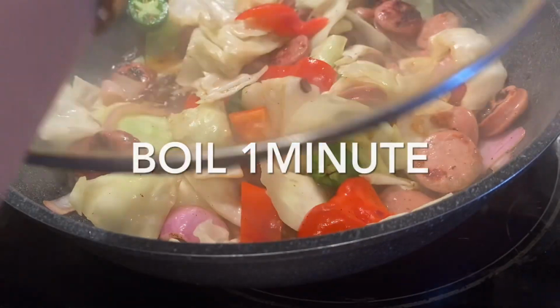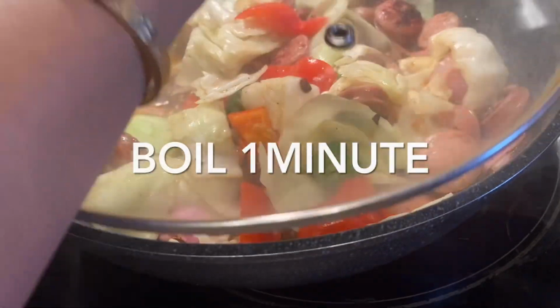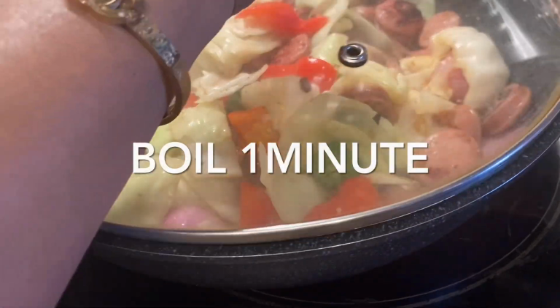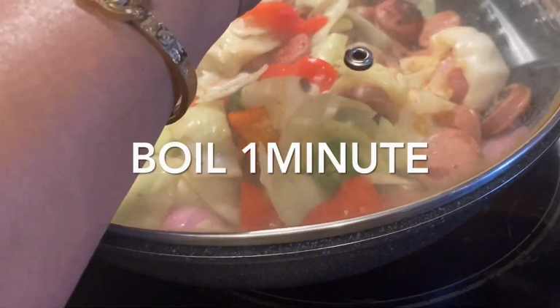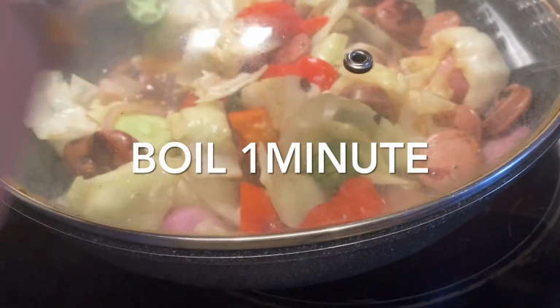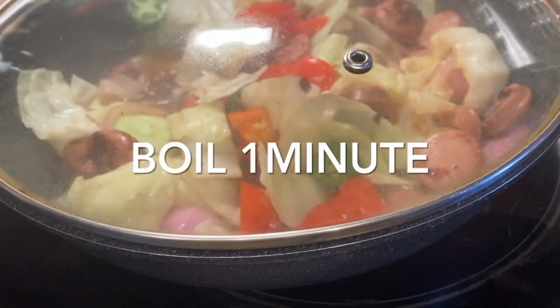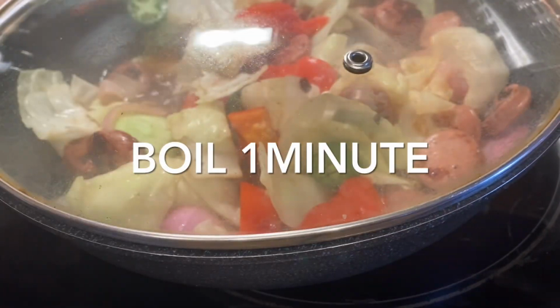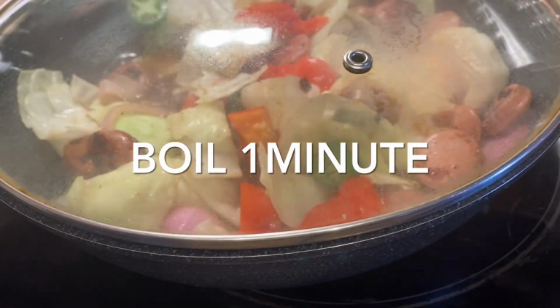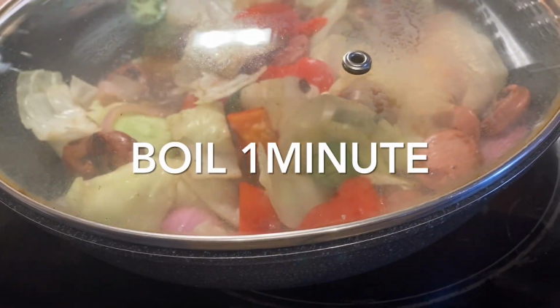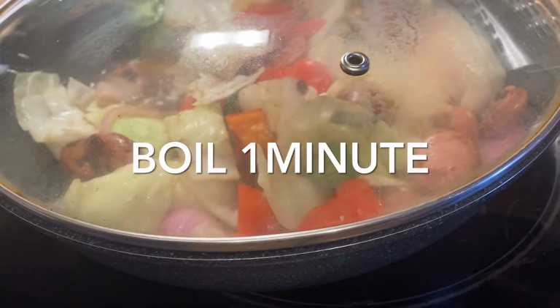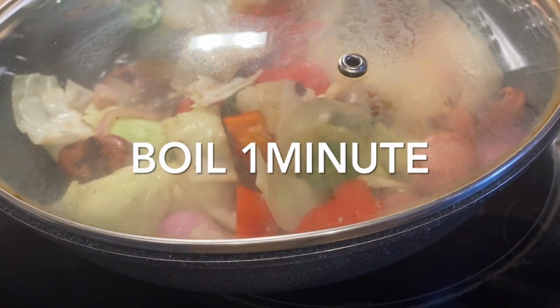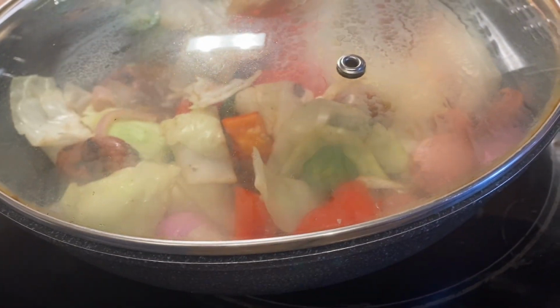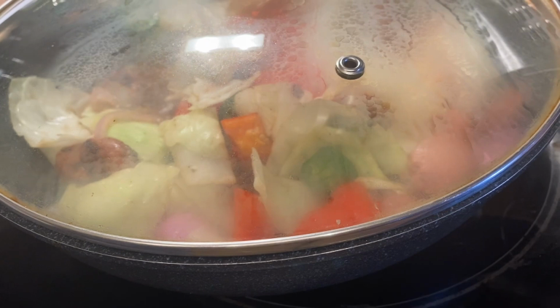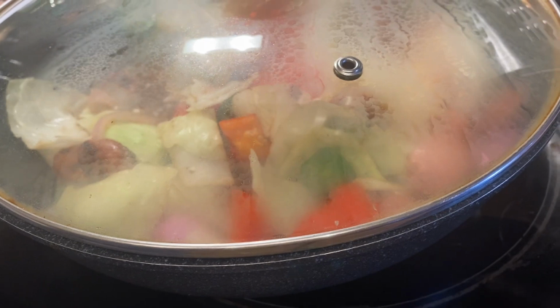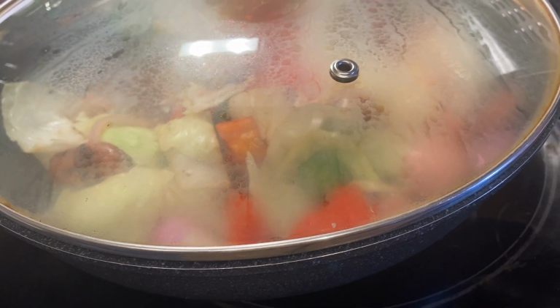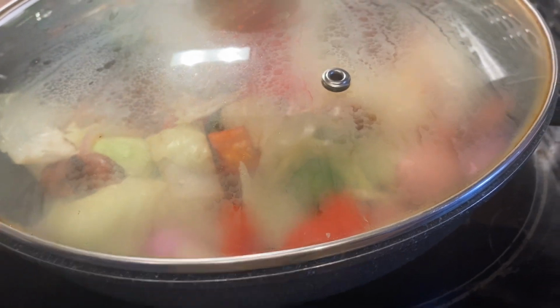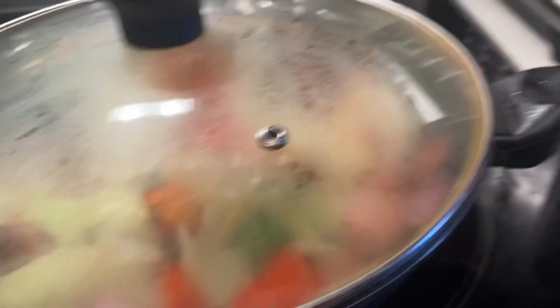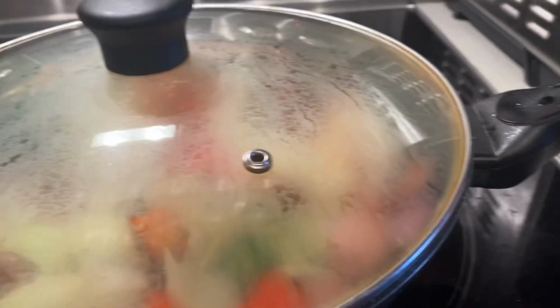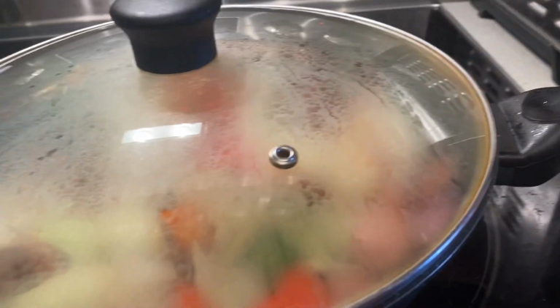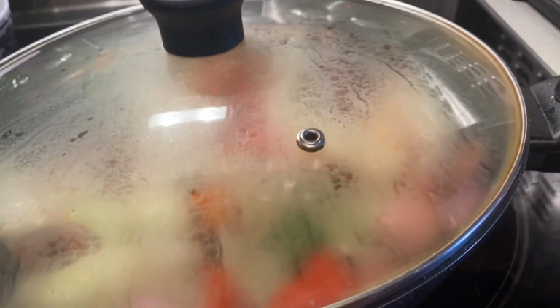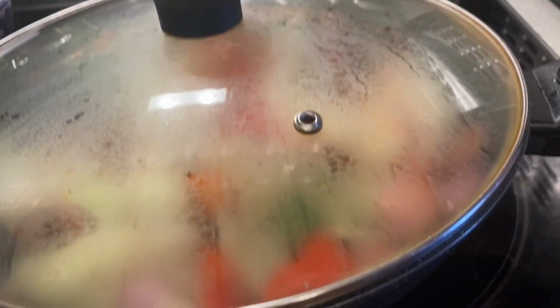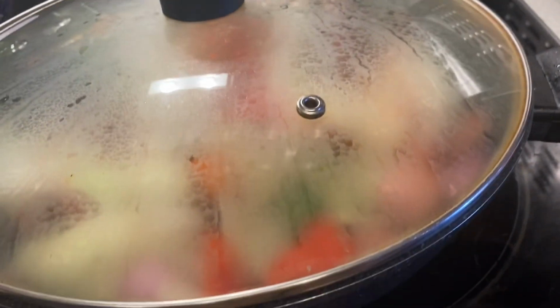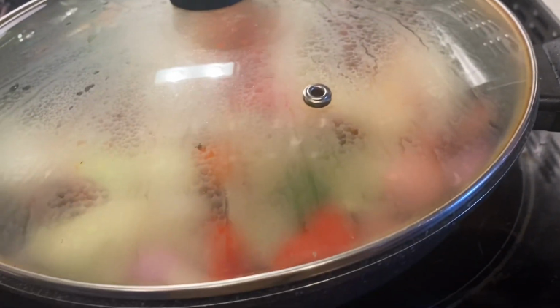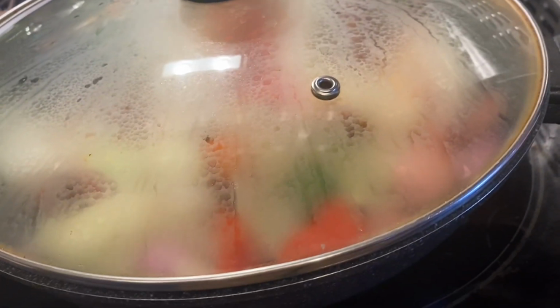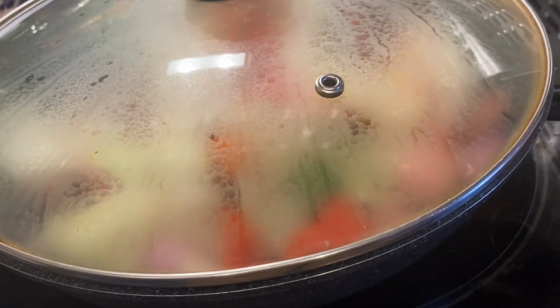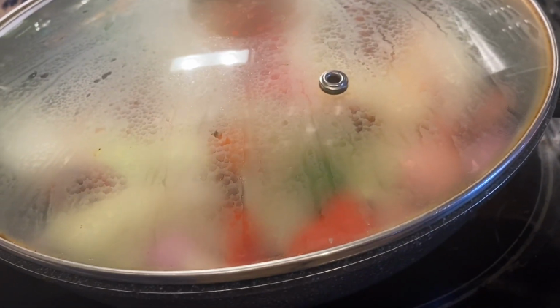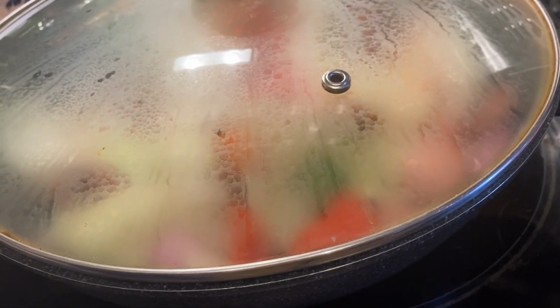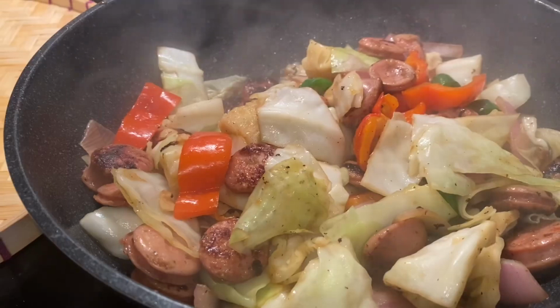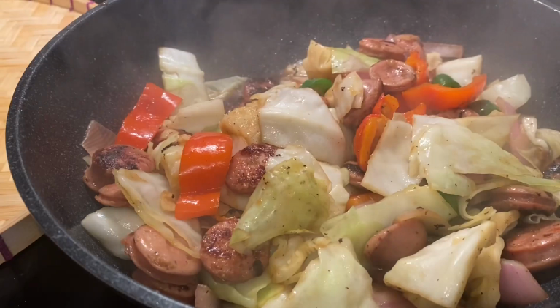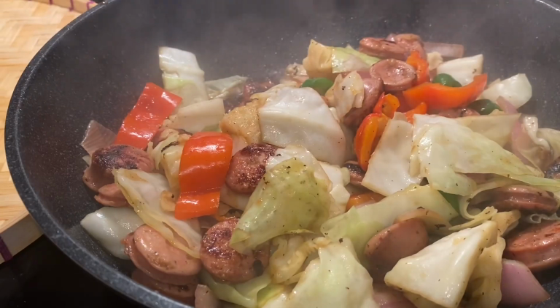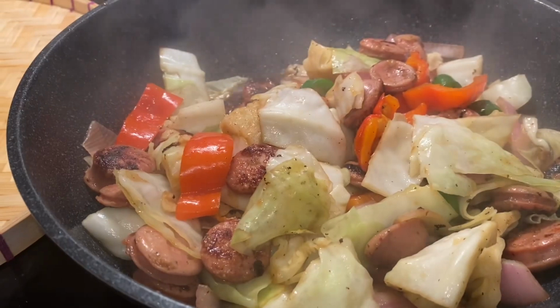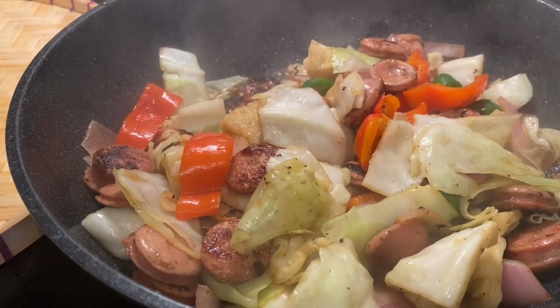You have to stir it and then simmer the vegetables for one minute. Don't overcook because overcooked is not good.